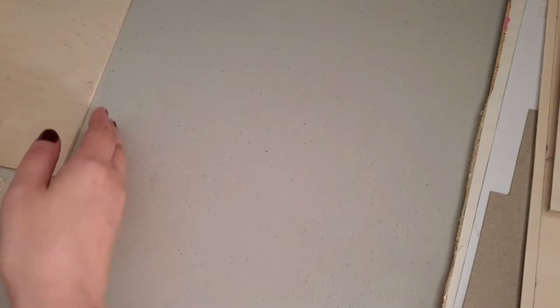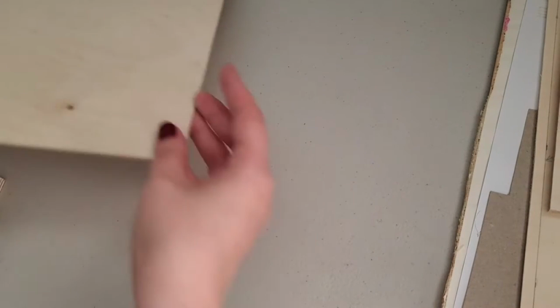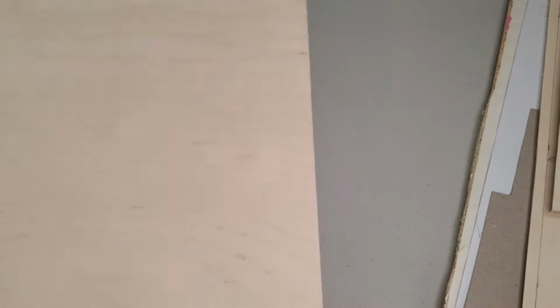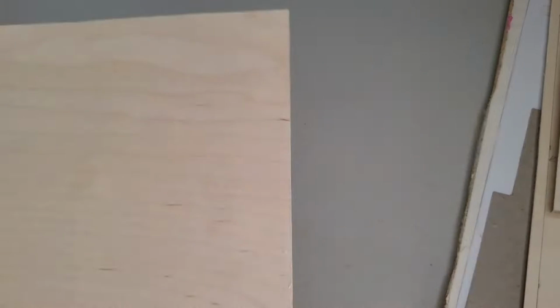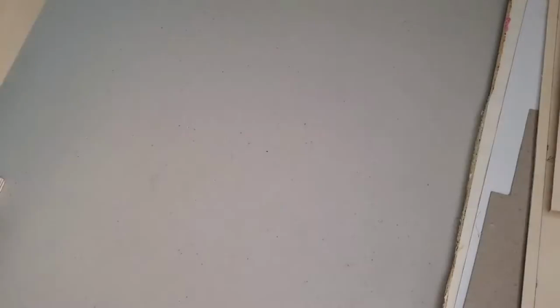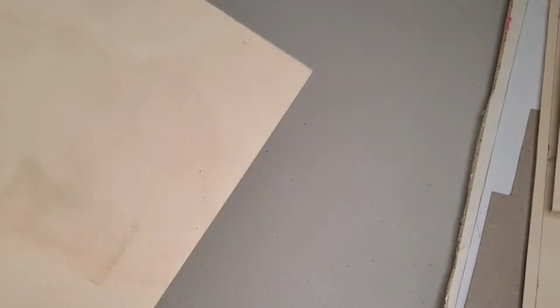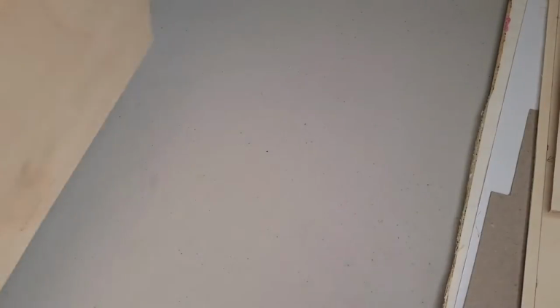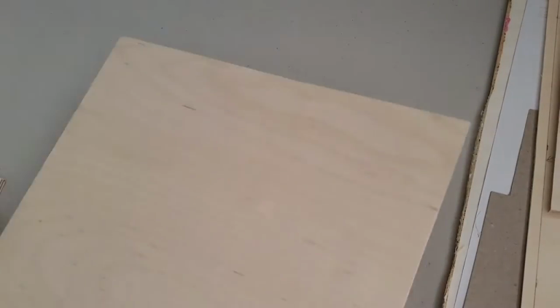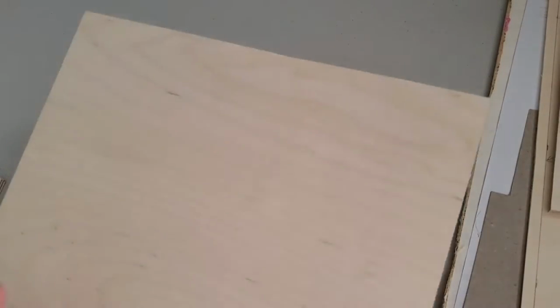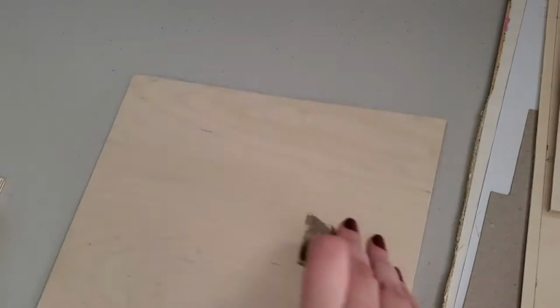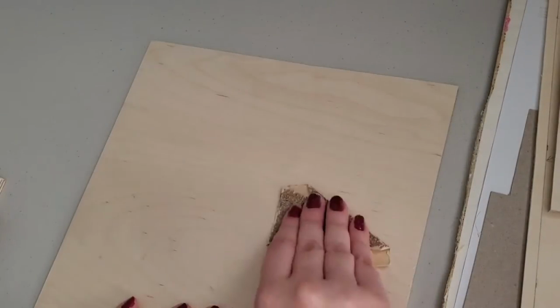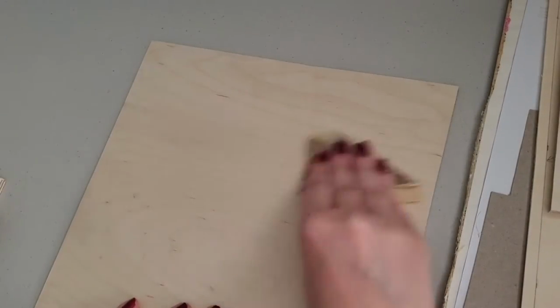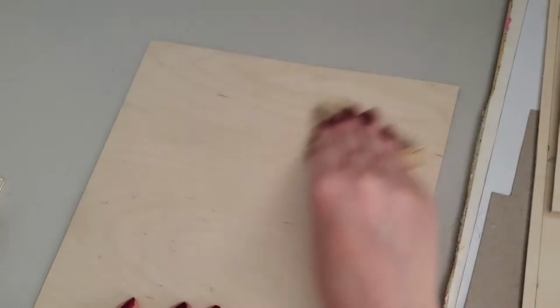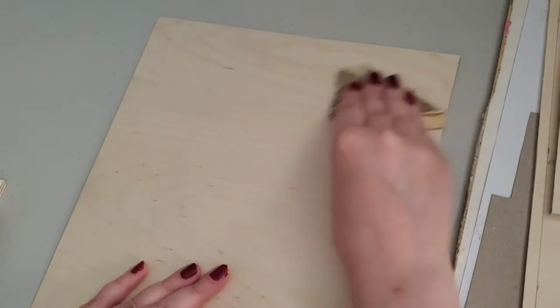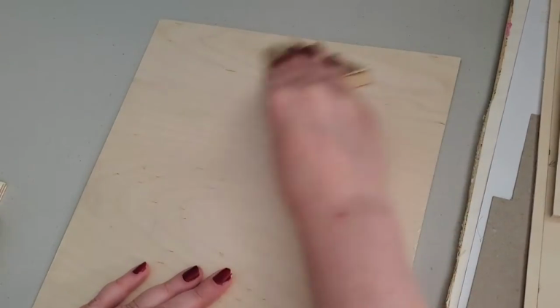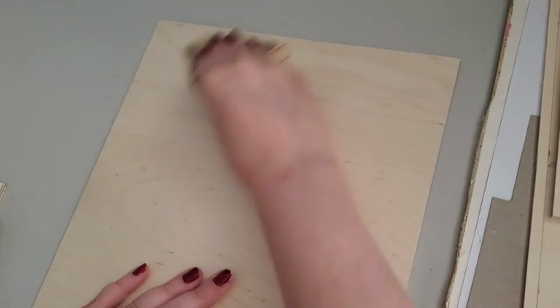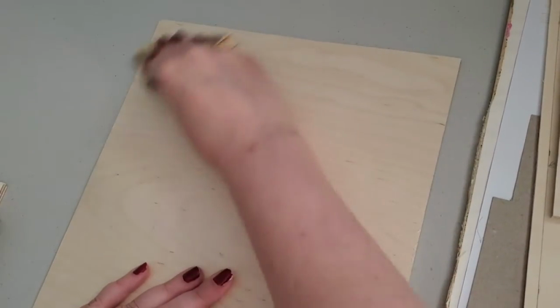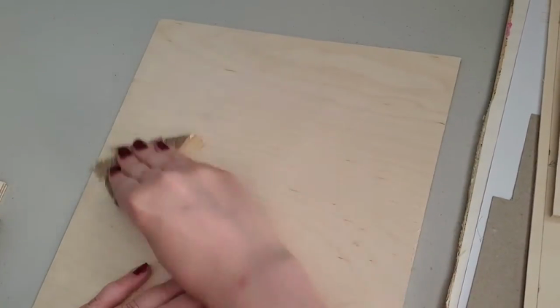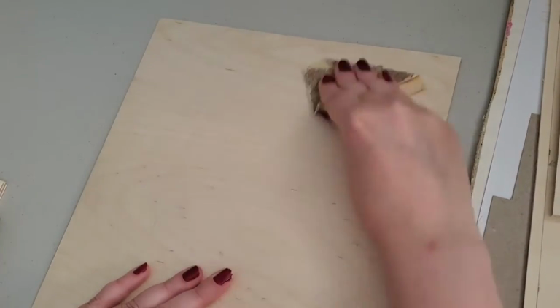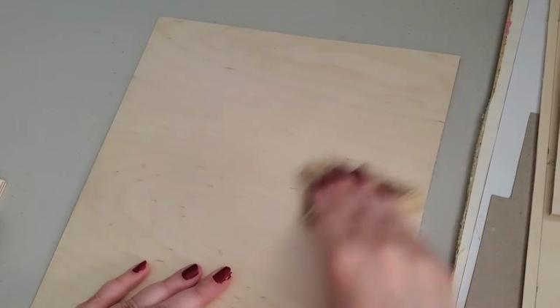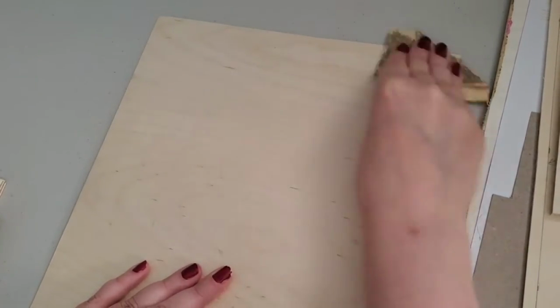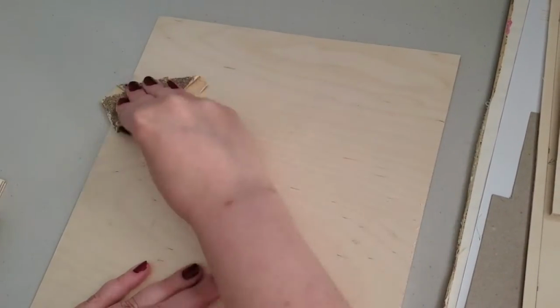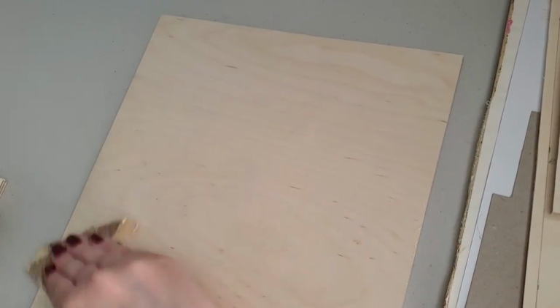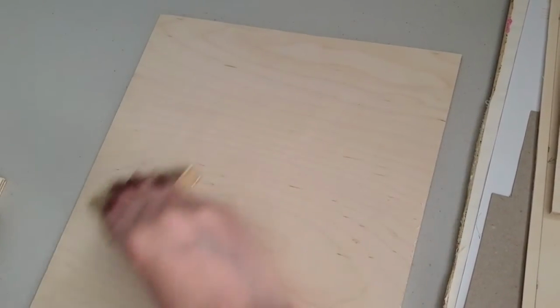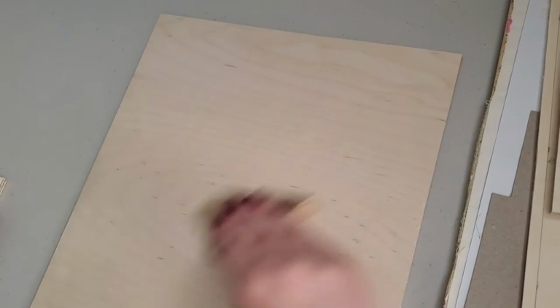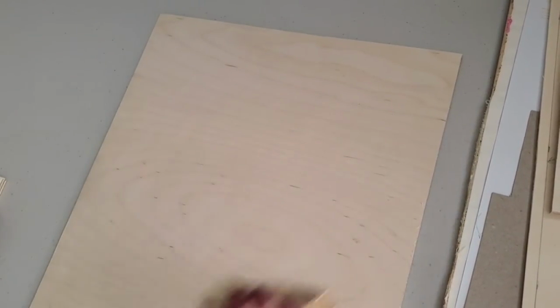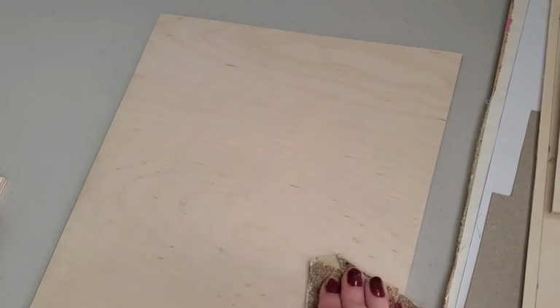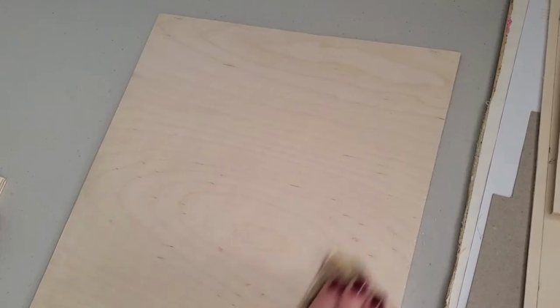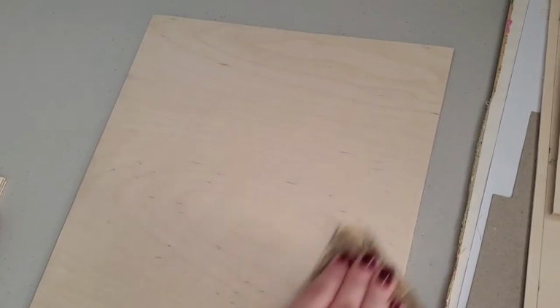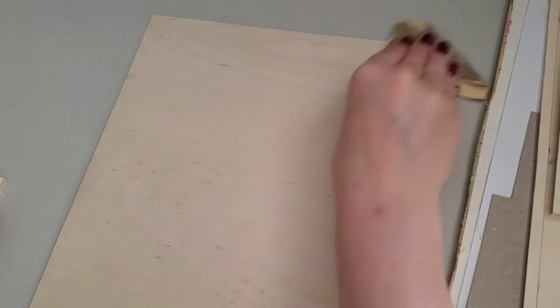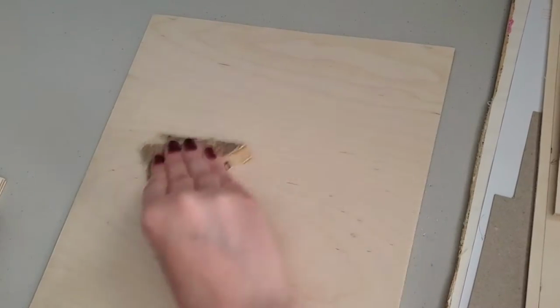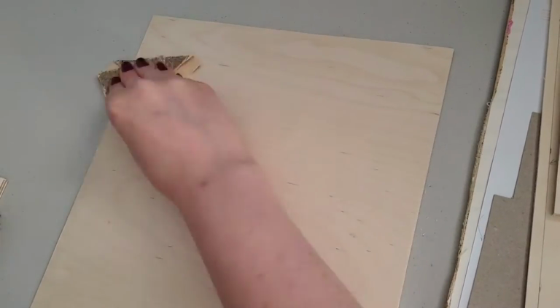Now that all the pieces were cut, I had to sand them all down and wipe away the excess dust to make sure that they were ready for paint.